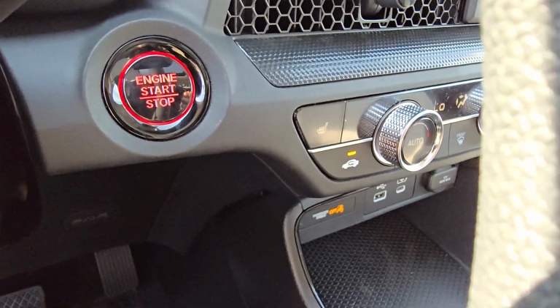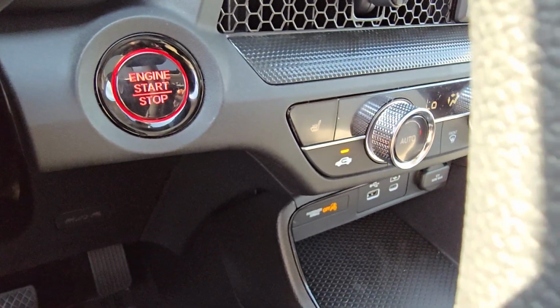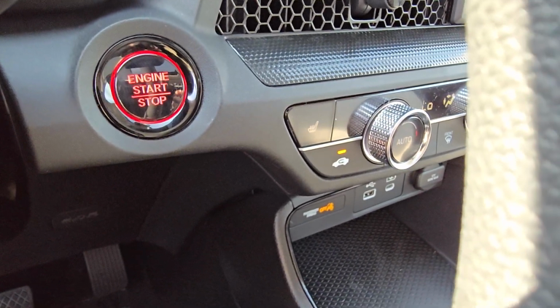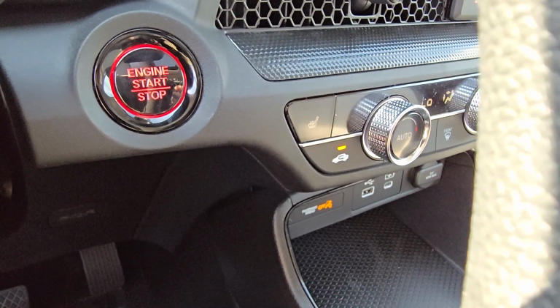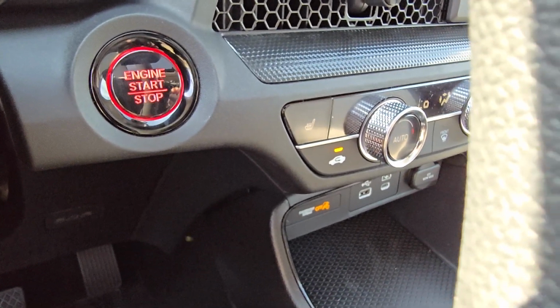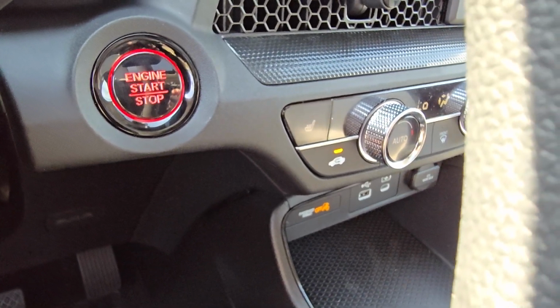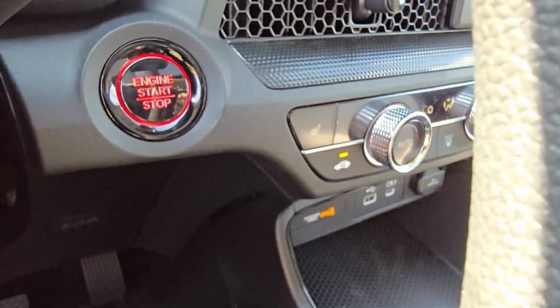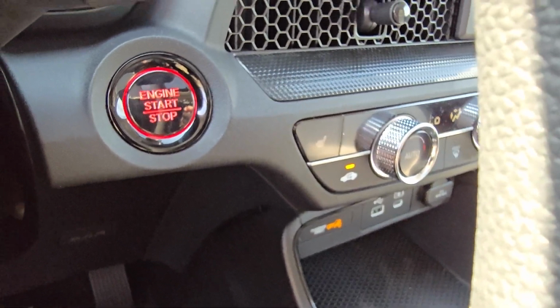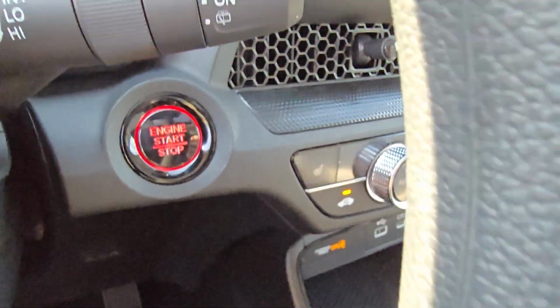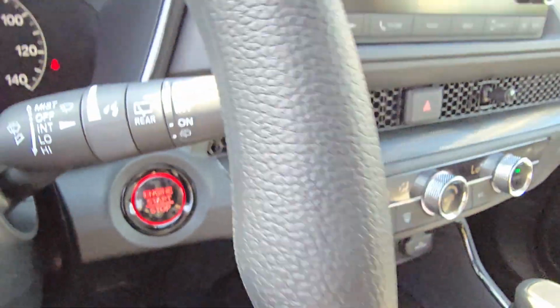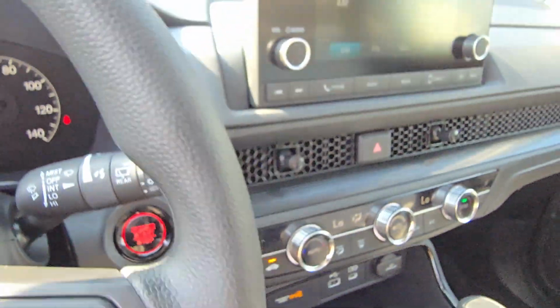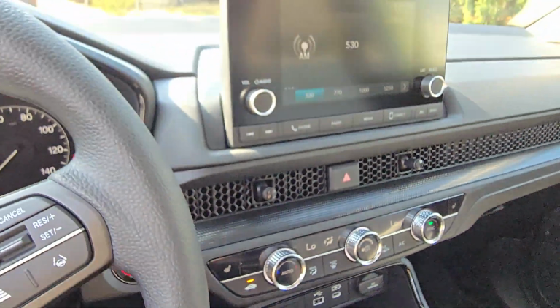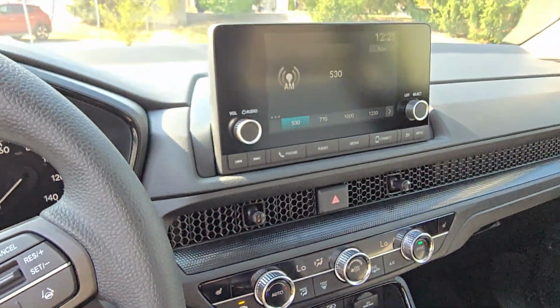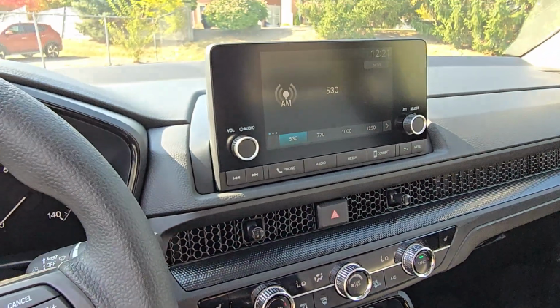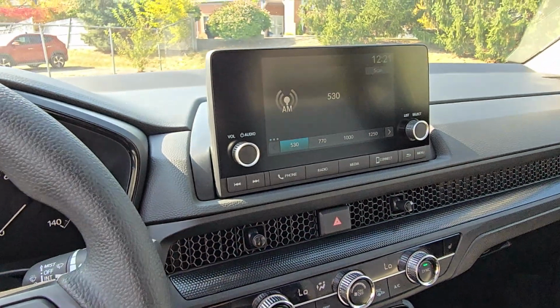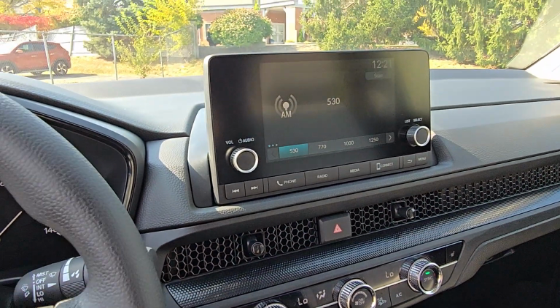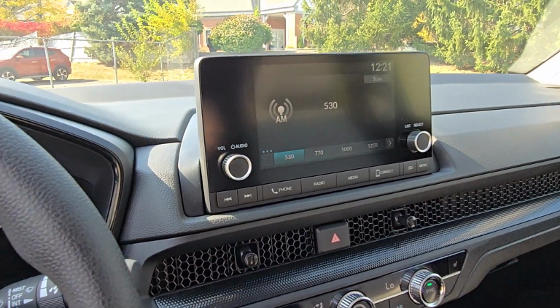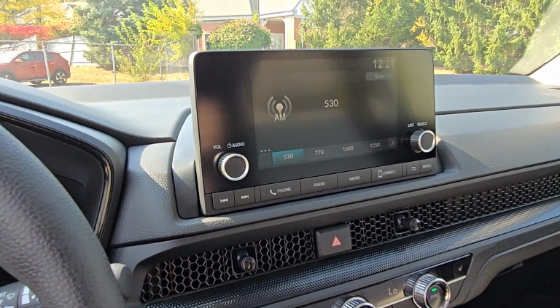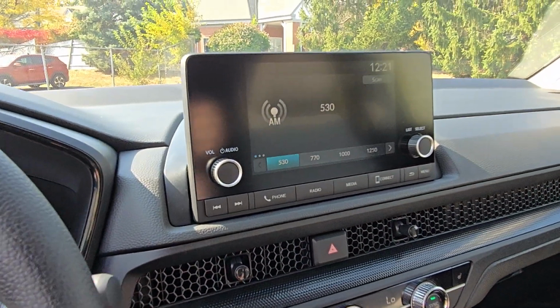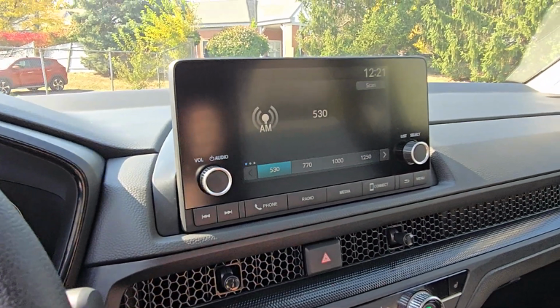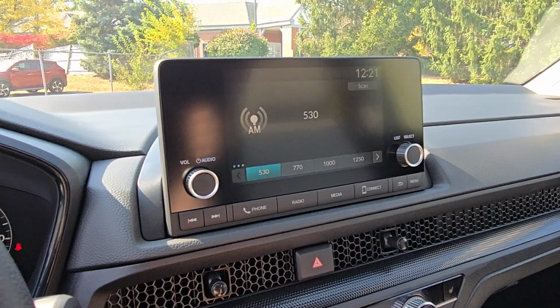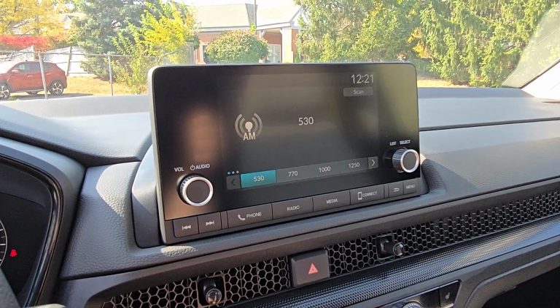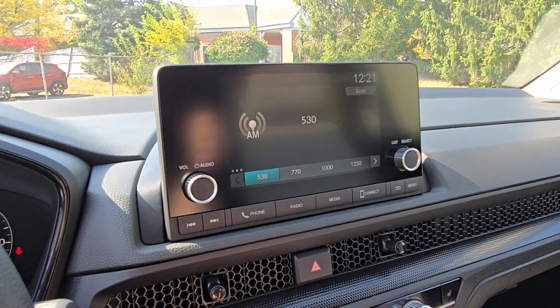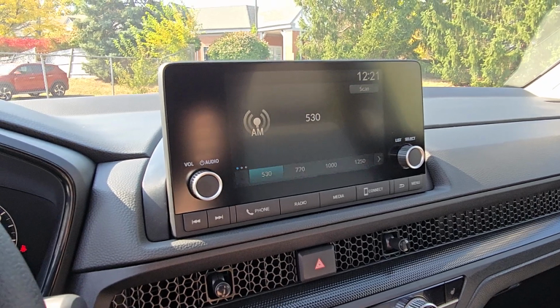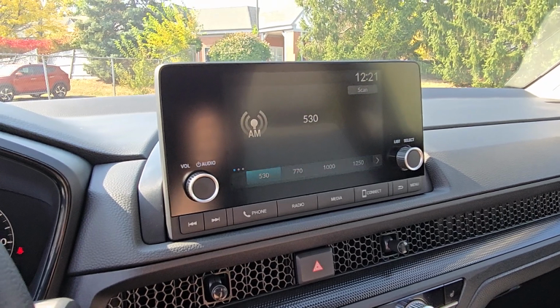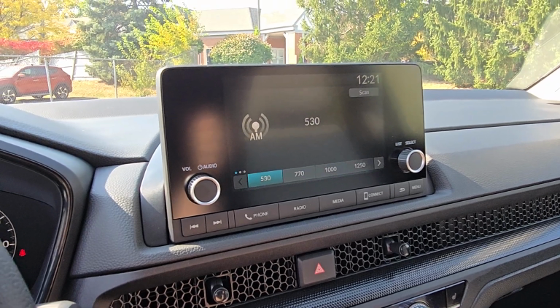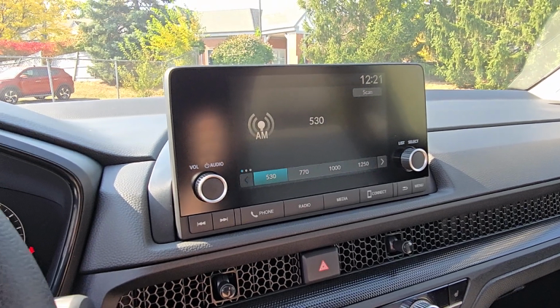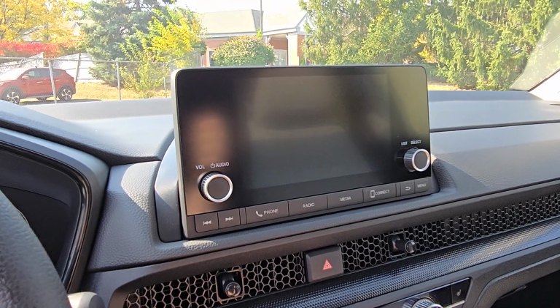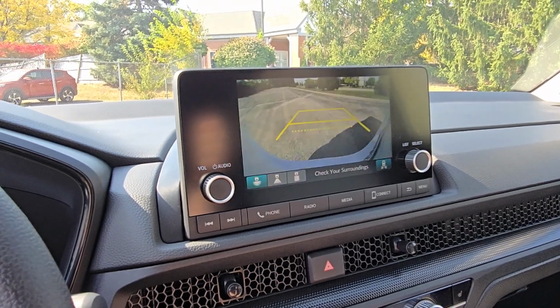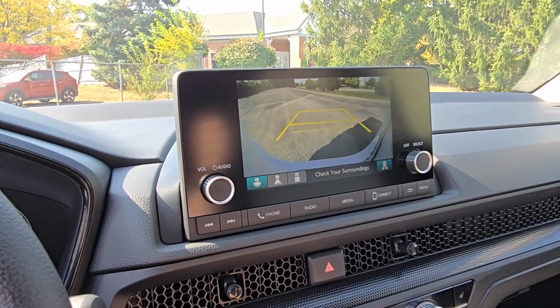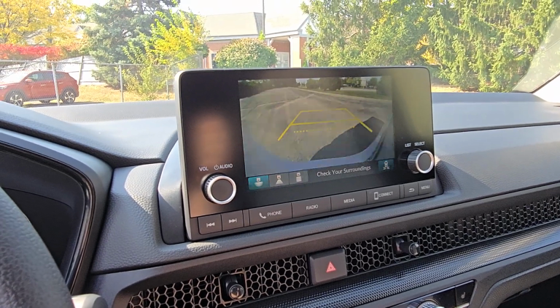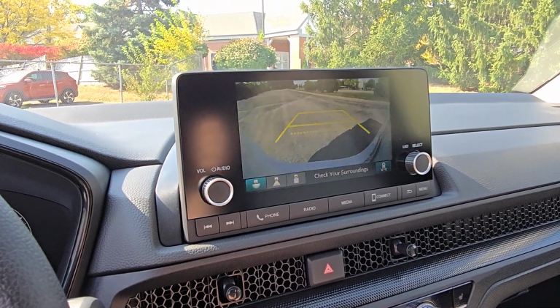Aluminum wheels, heated front seat, alarm, electronic stability control.